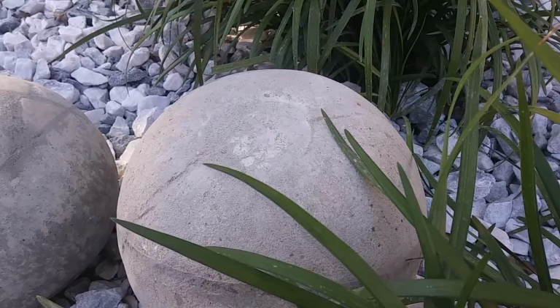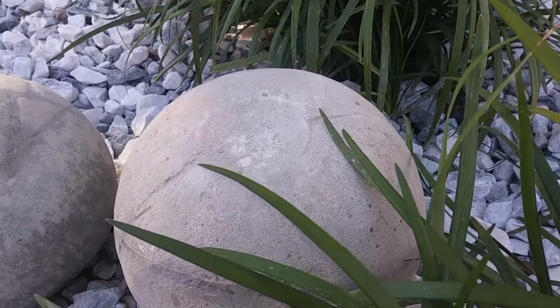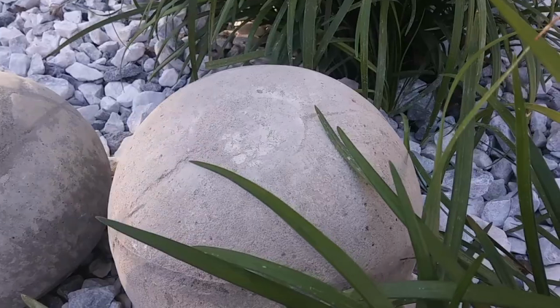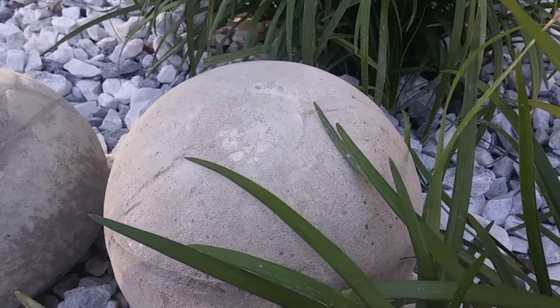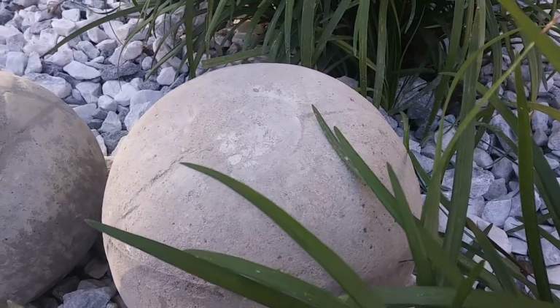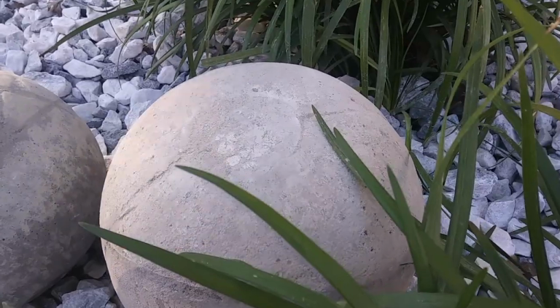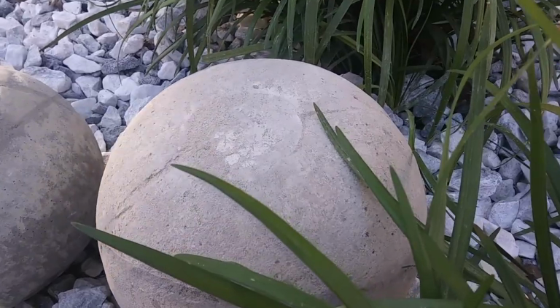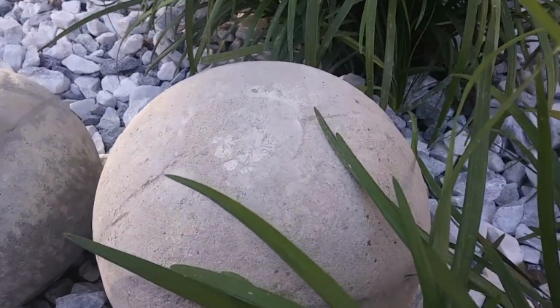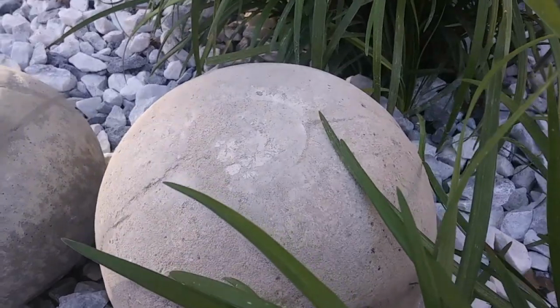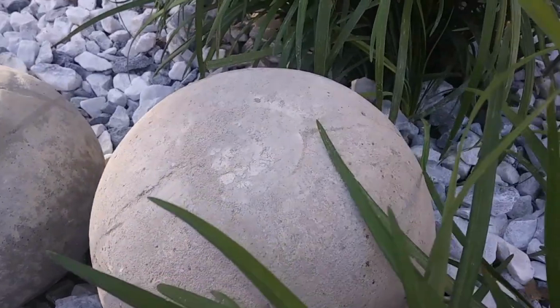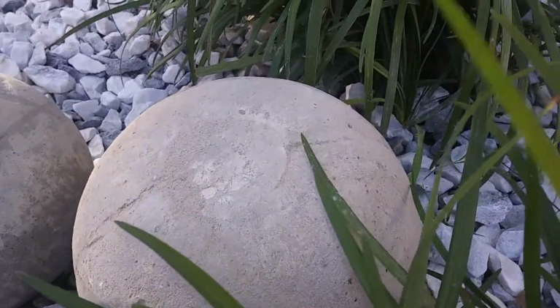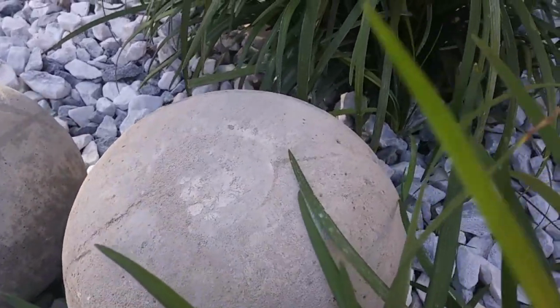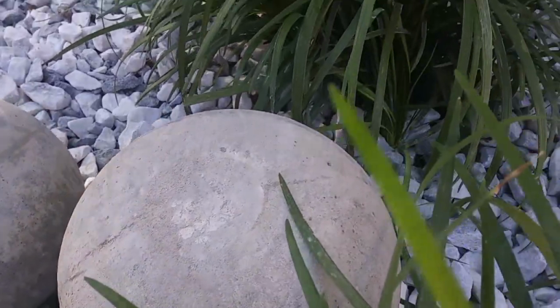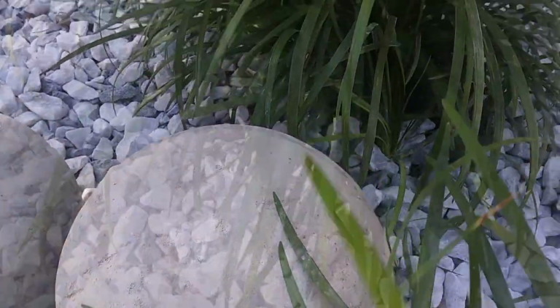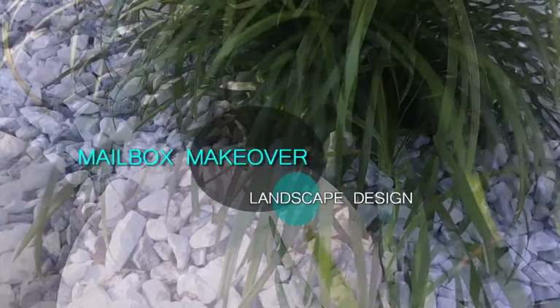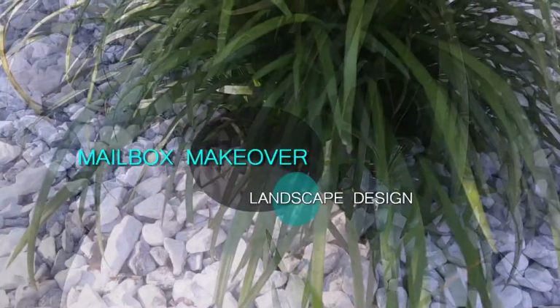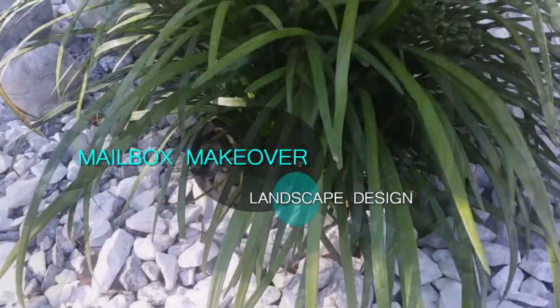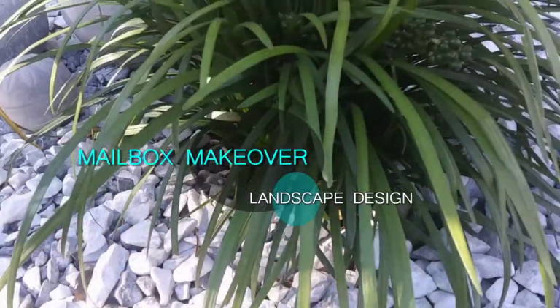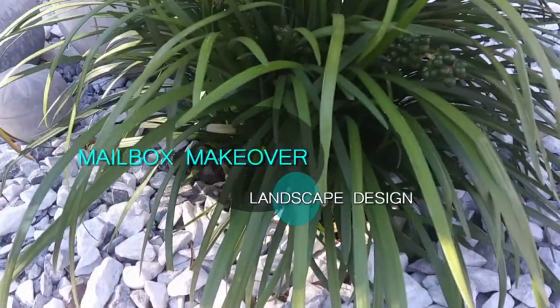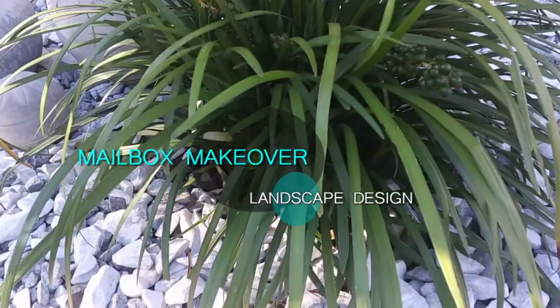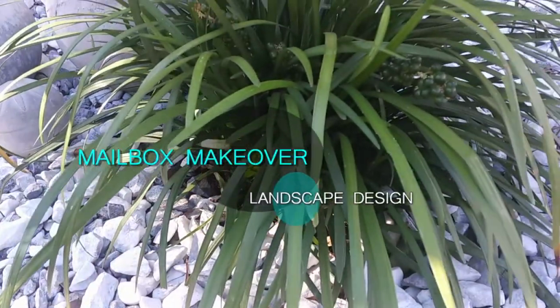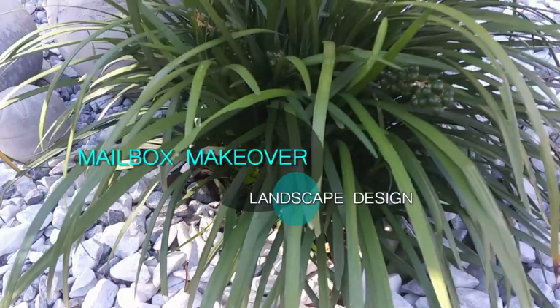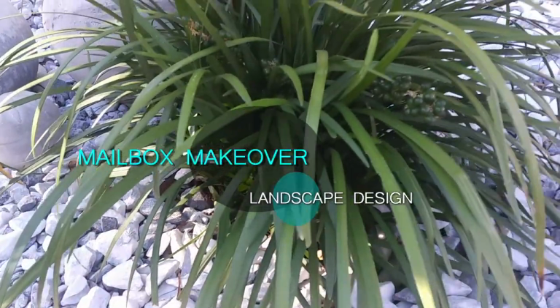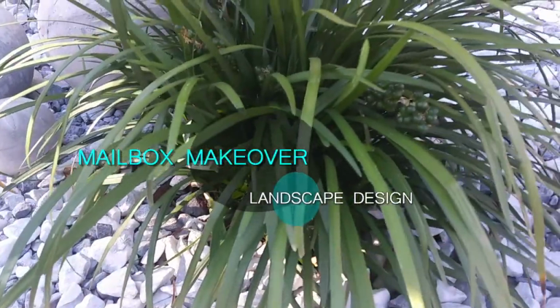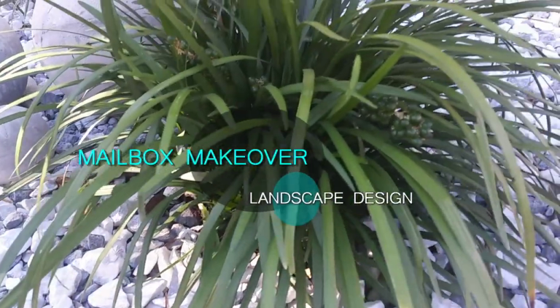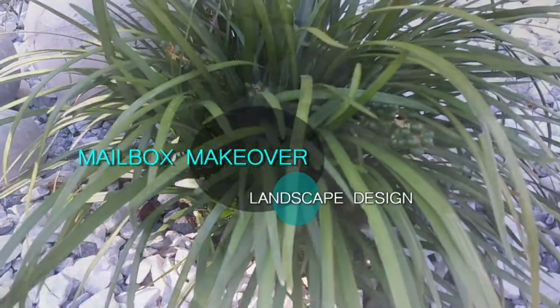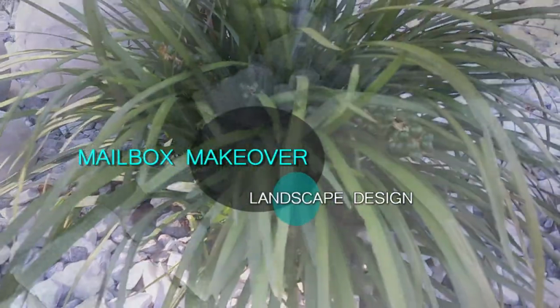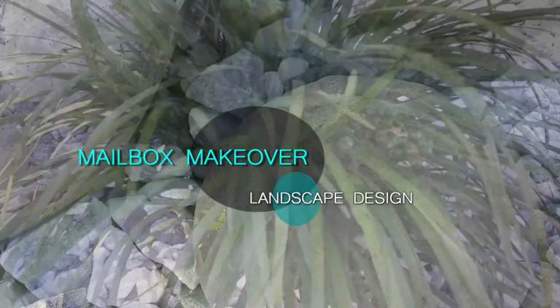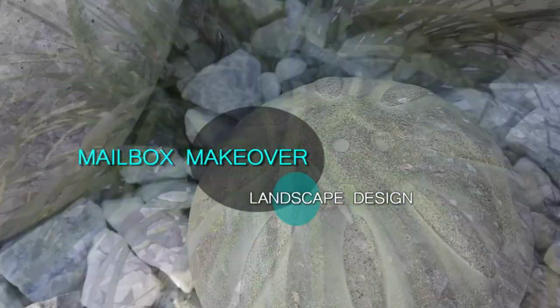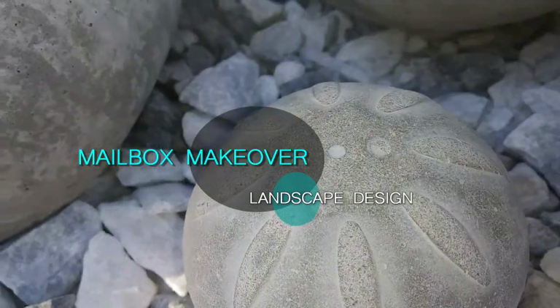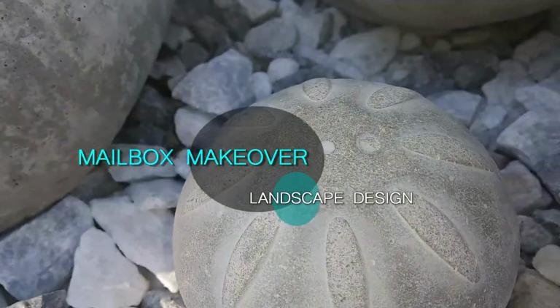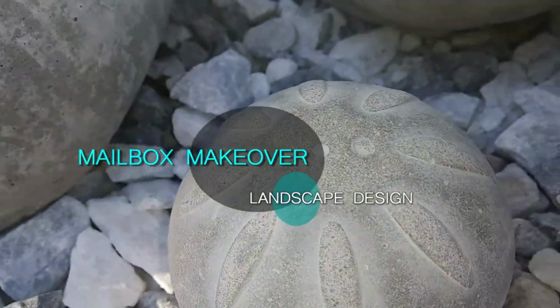Welcome back to my channel. This video is a mailbox makeover with the landscape design.